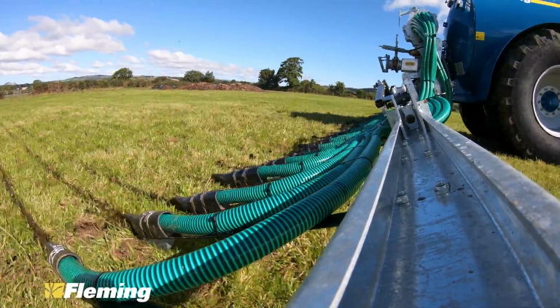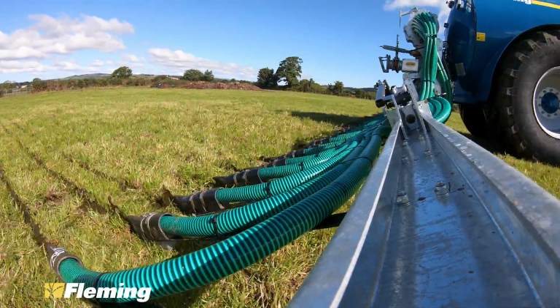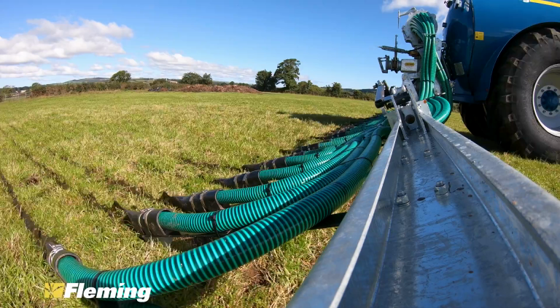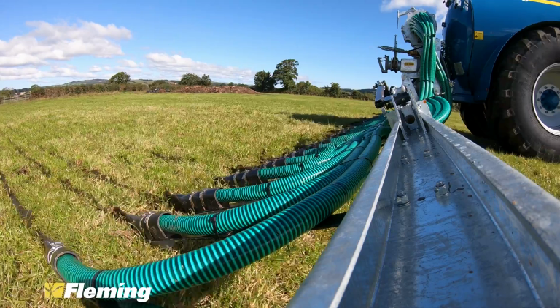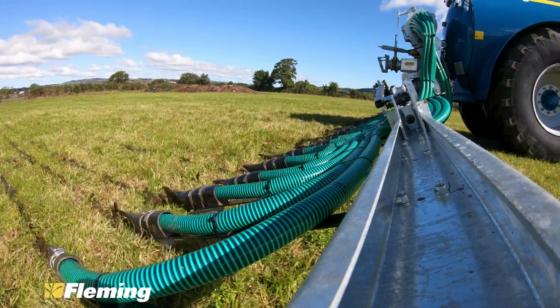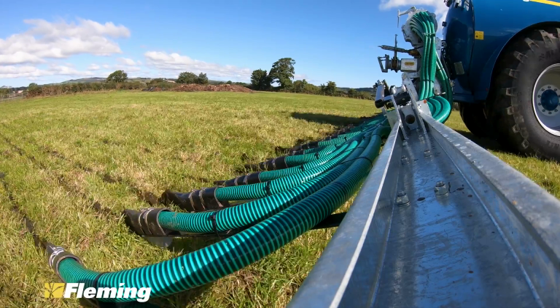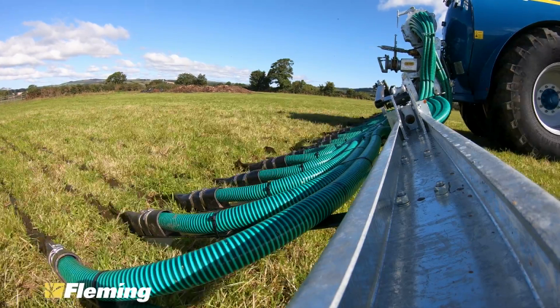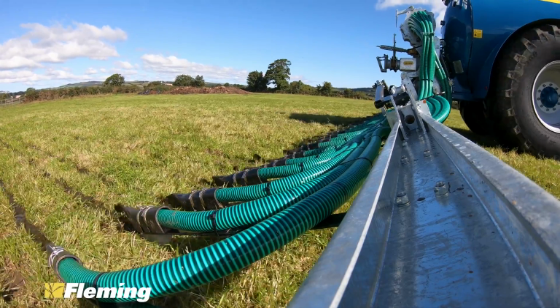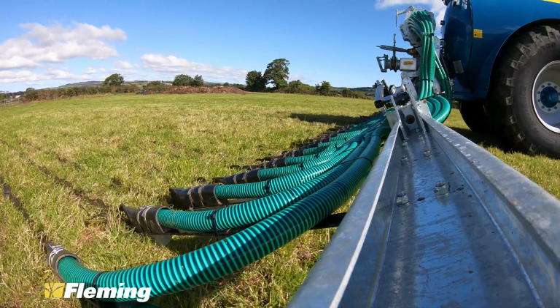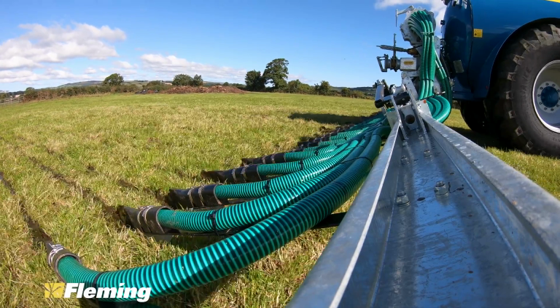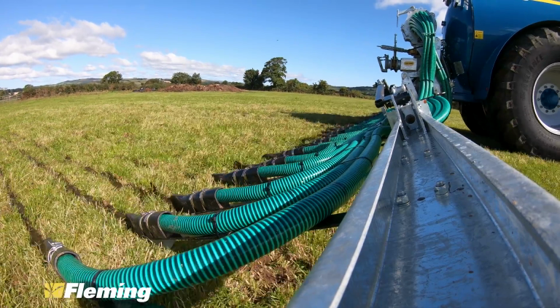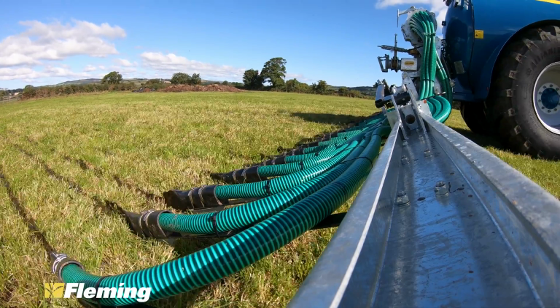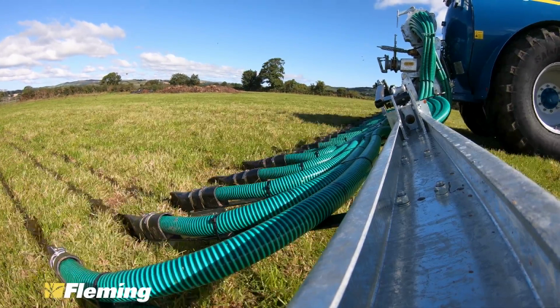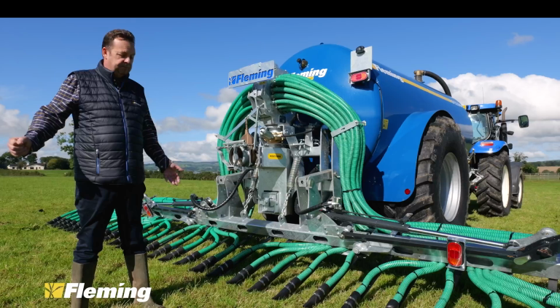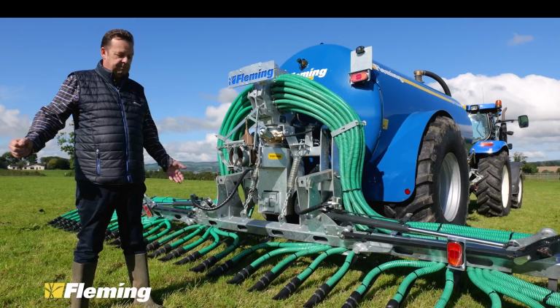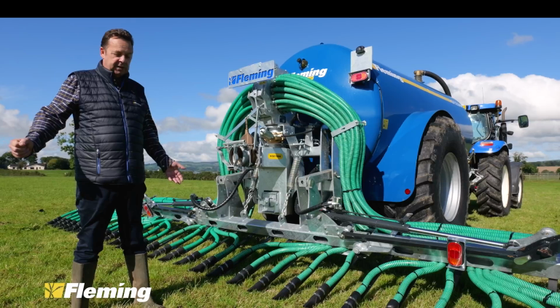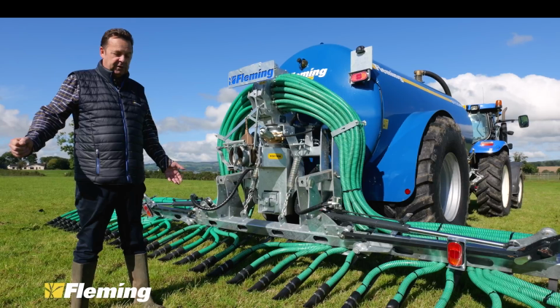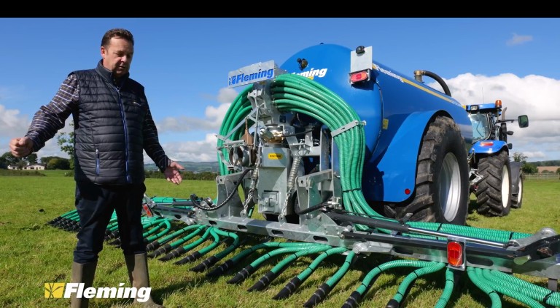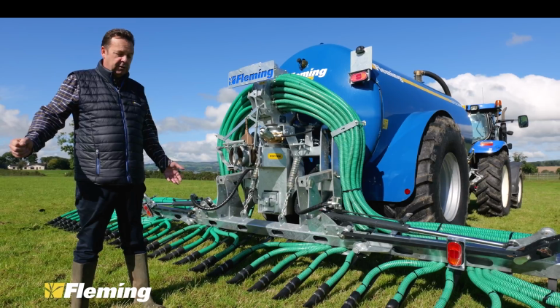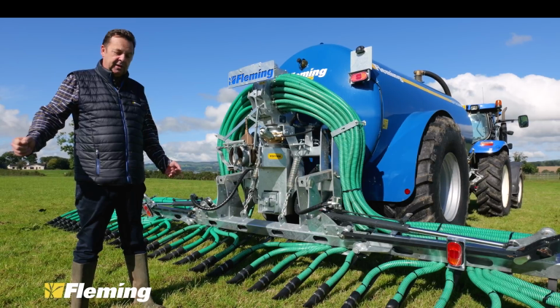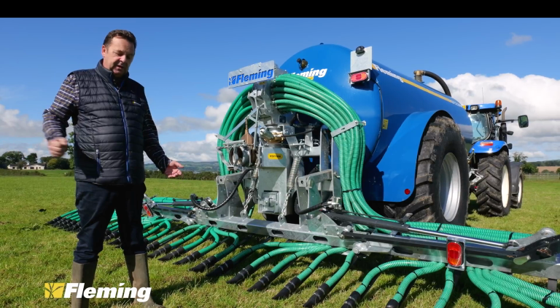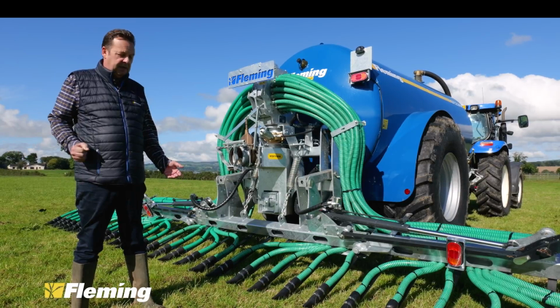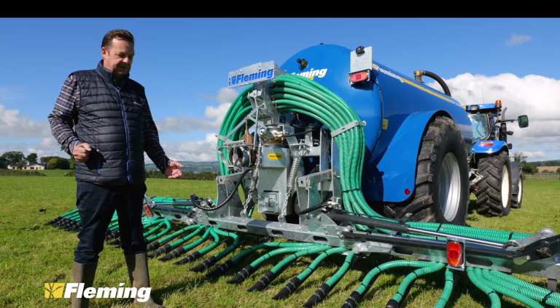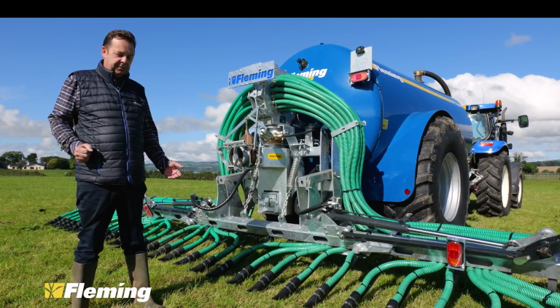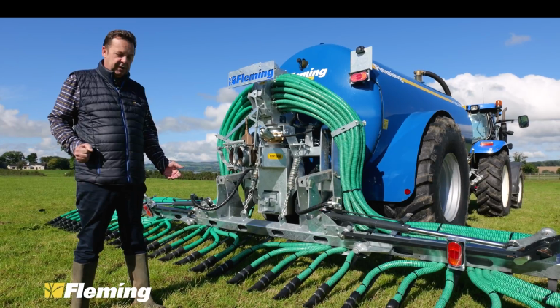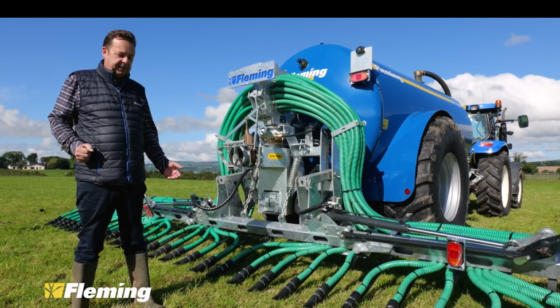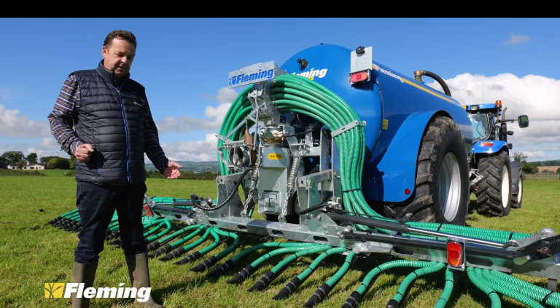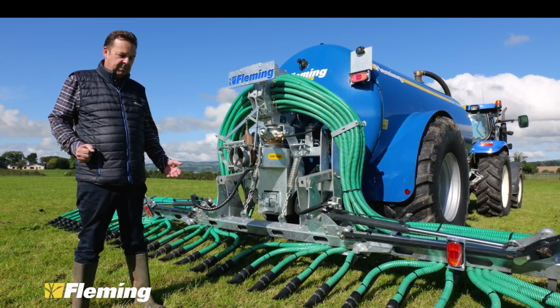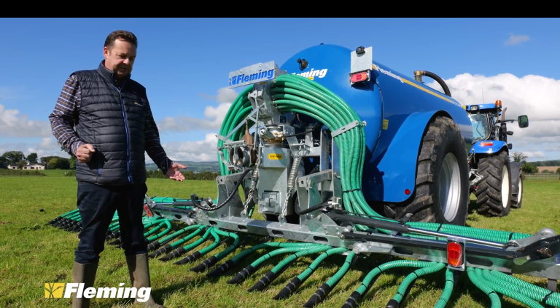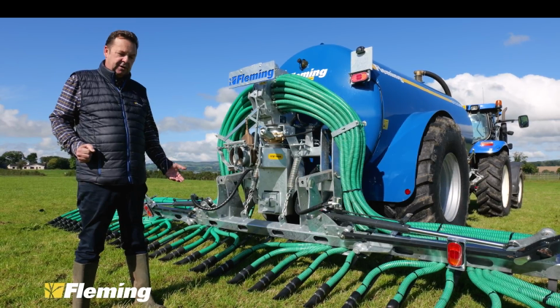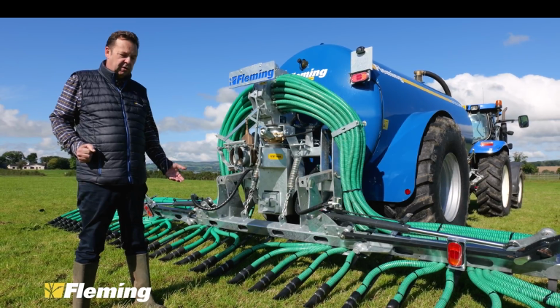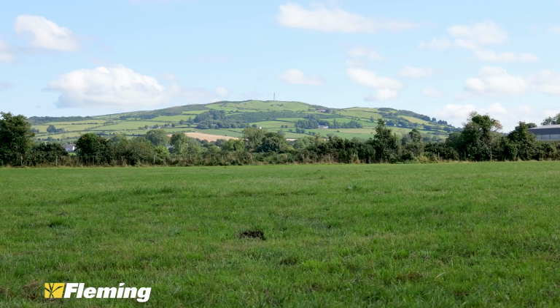Very simple system: gate valve open, macerator on; gate valve shut, macerator off.